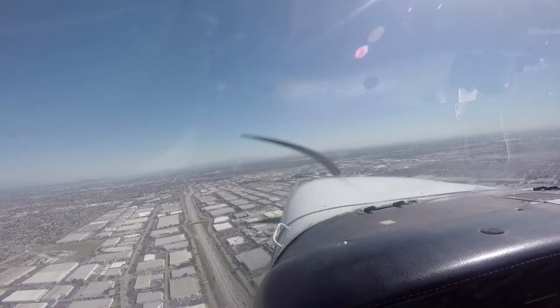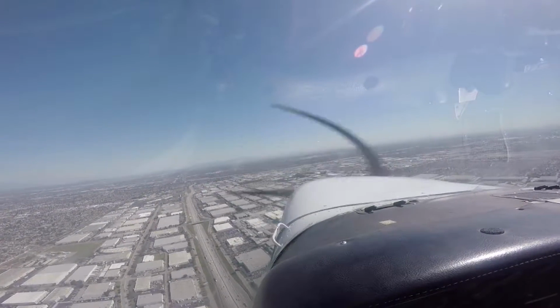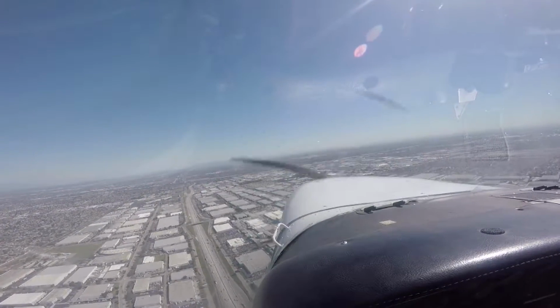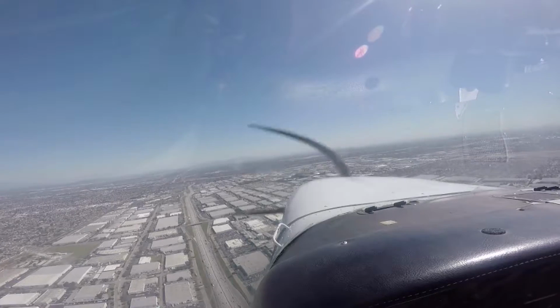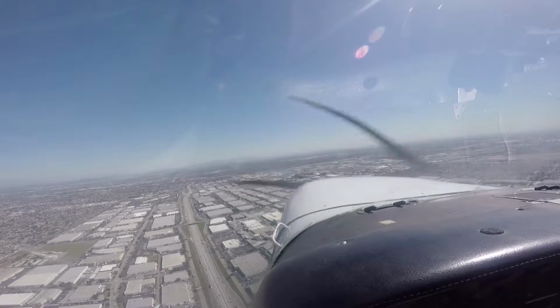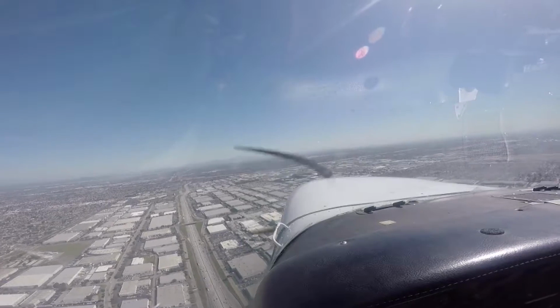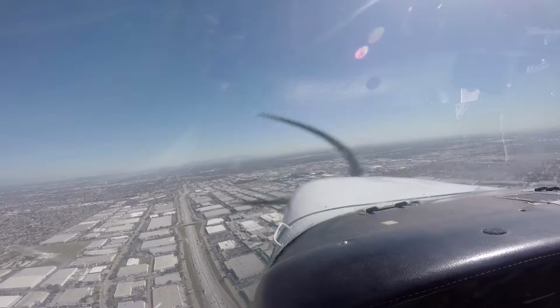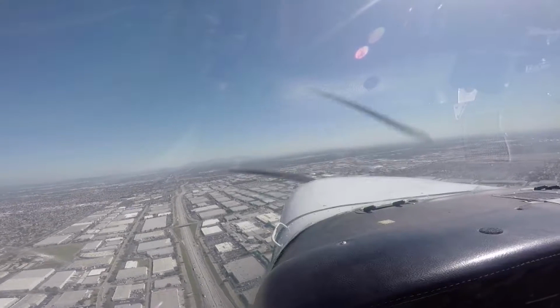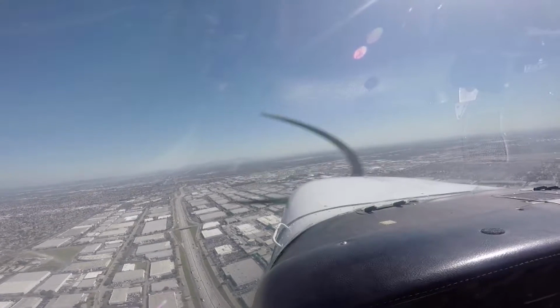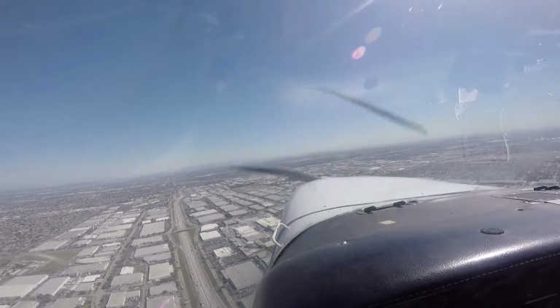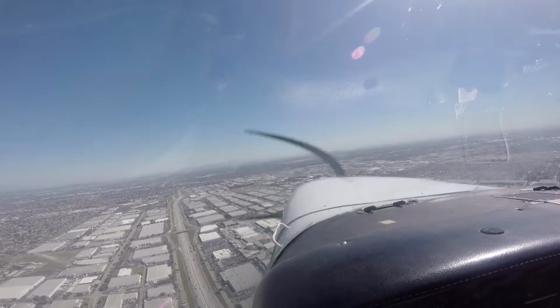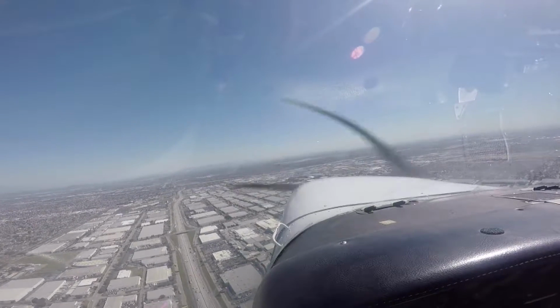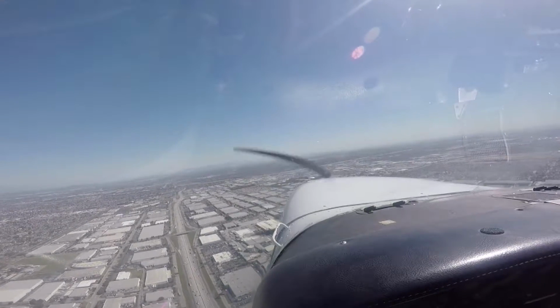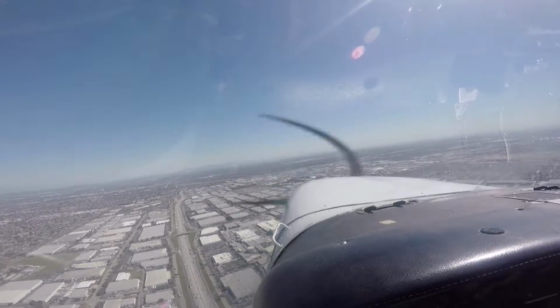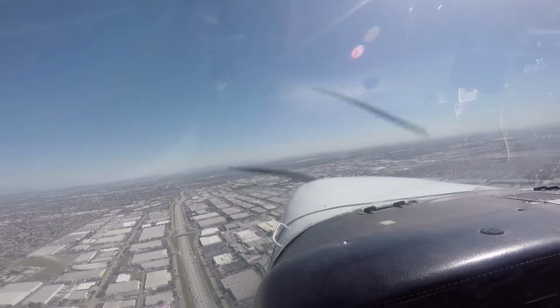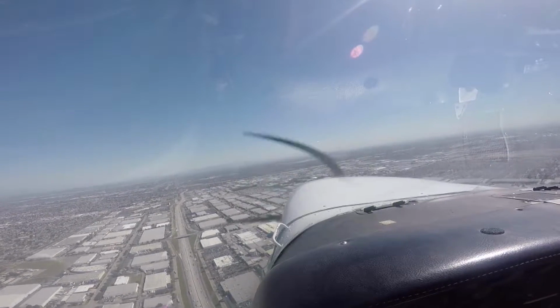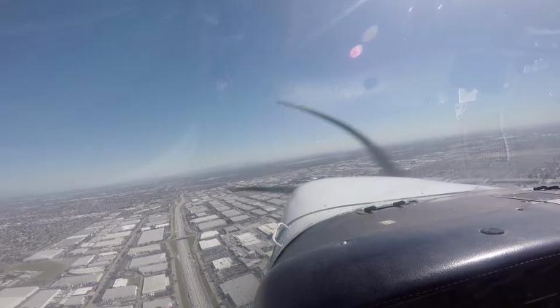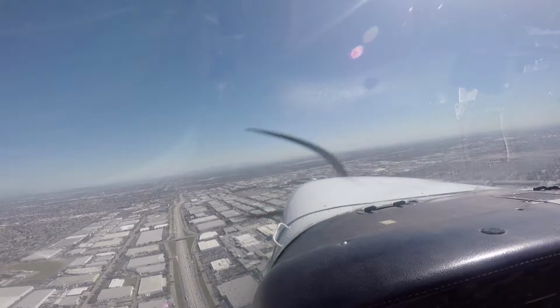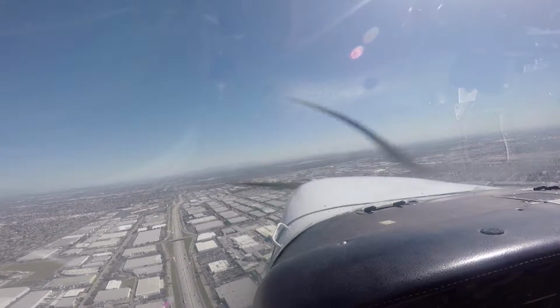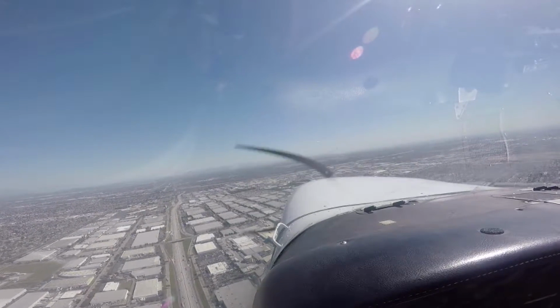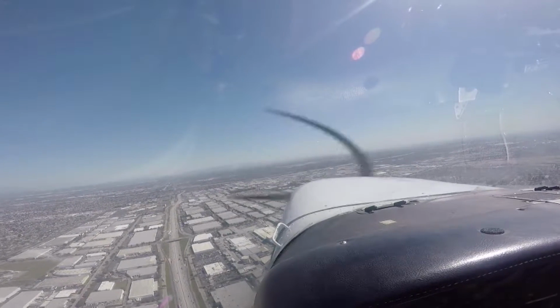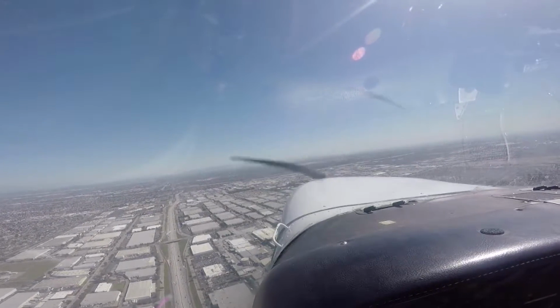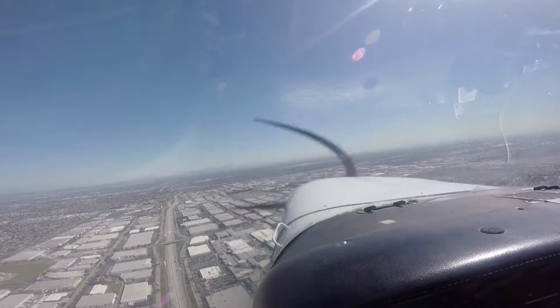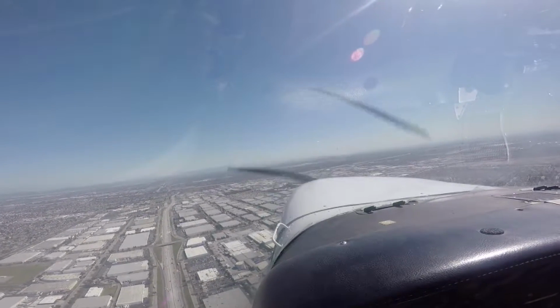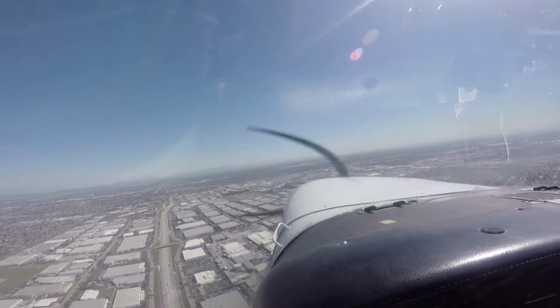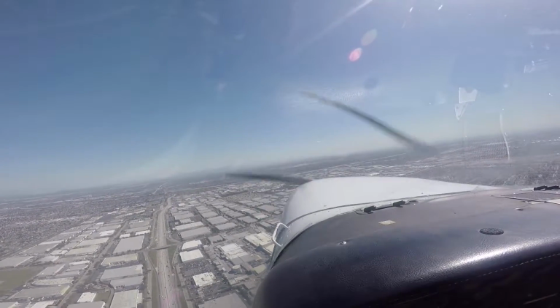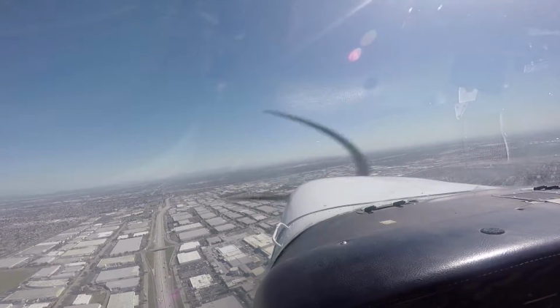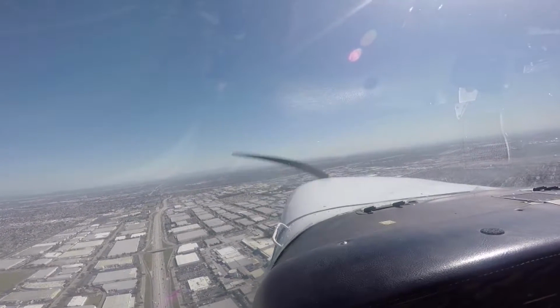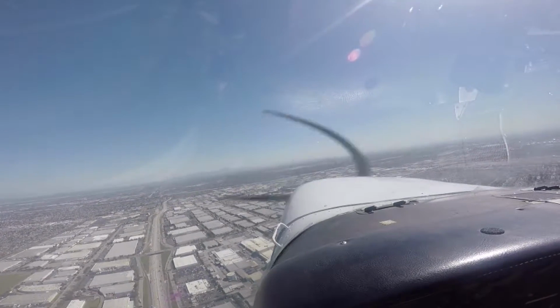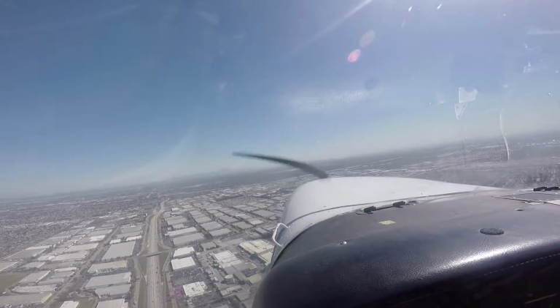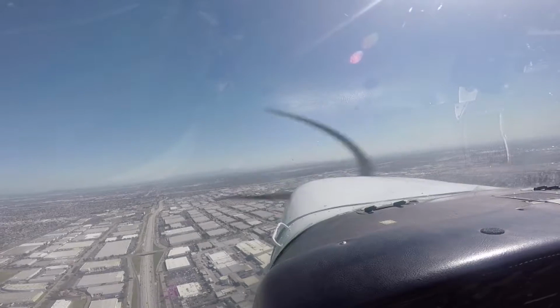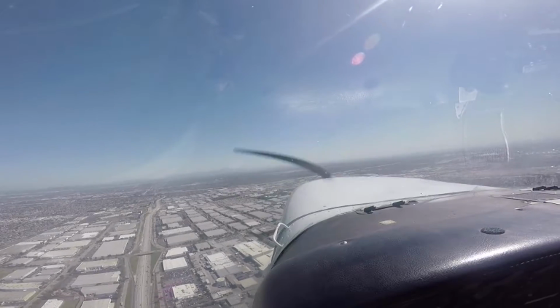Redwood 878, turn left, direct to PV, climb and maintain 1-0-1000. Direct to PV, 1-0-1000, 878.